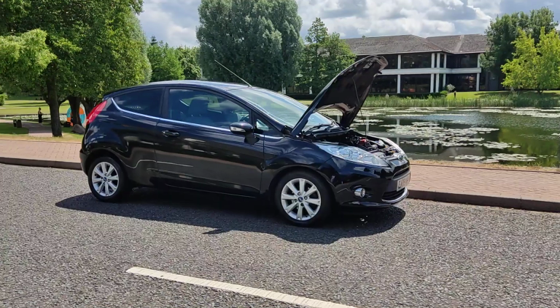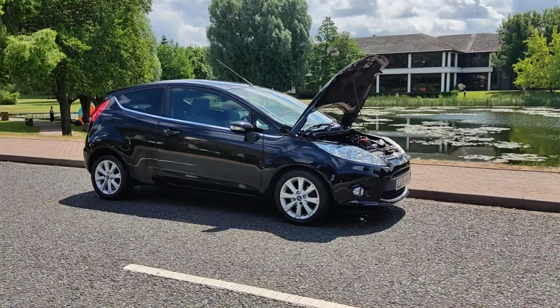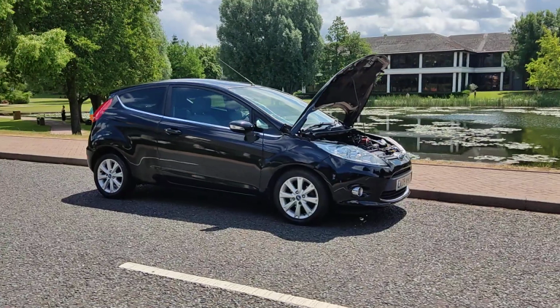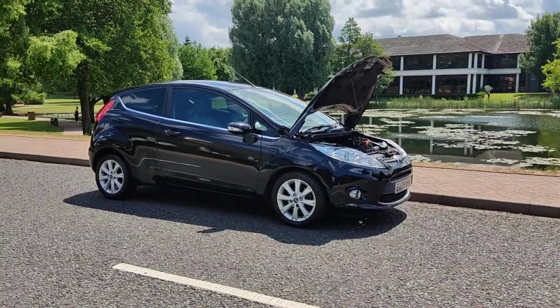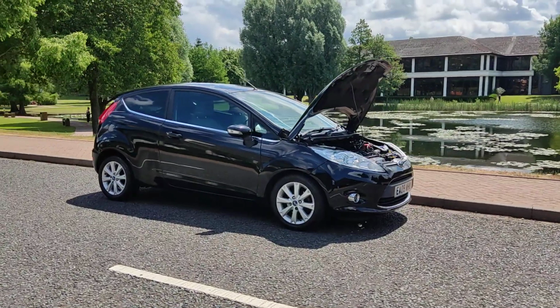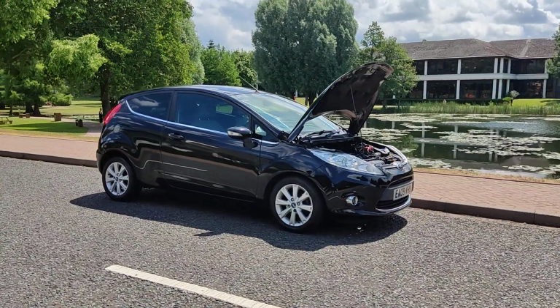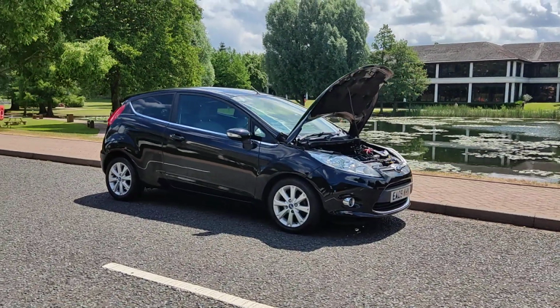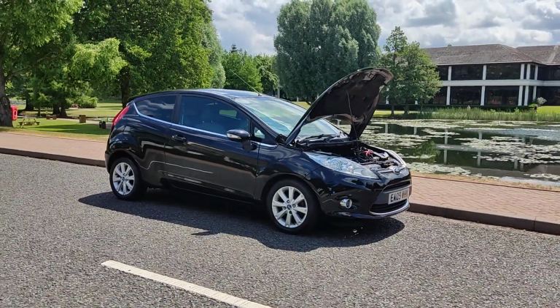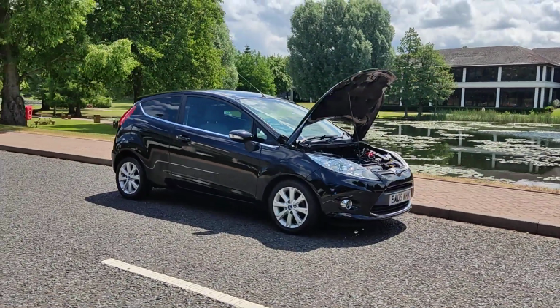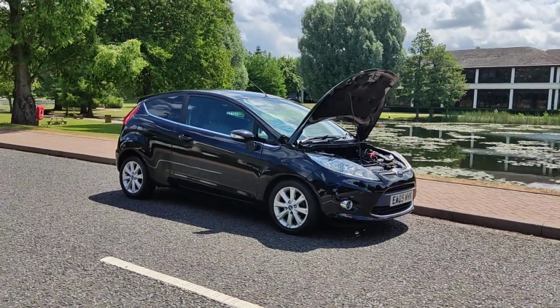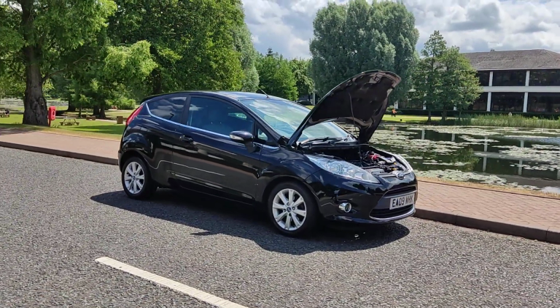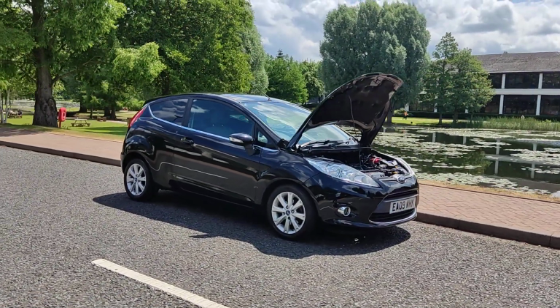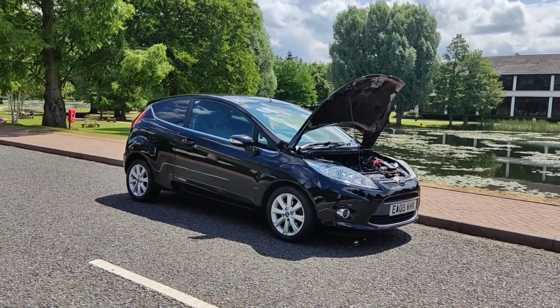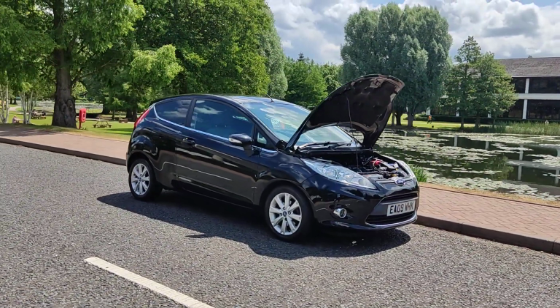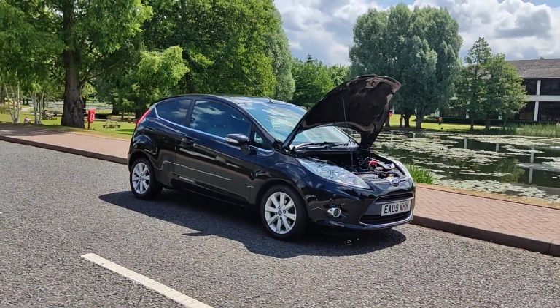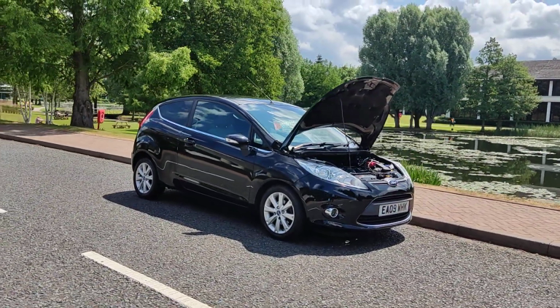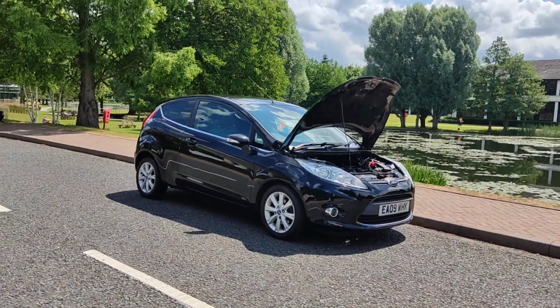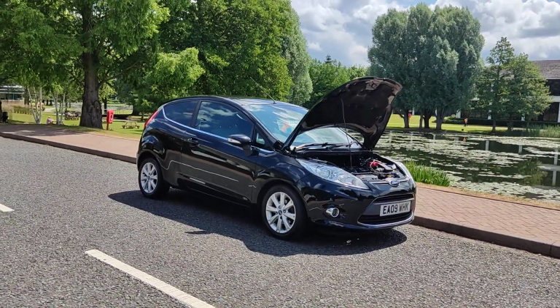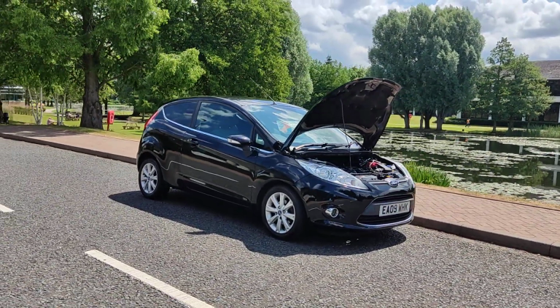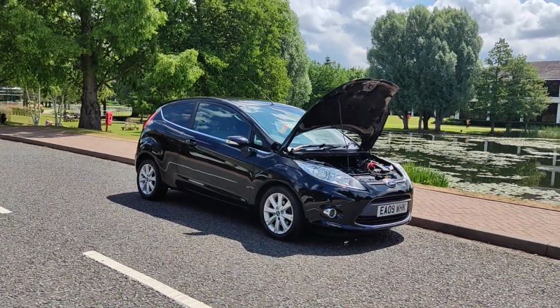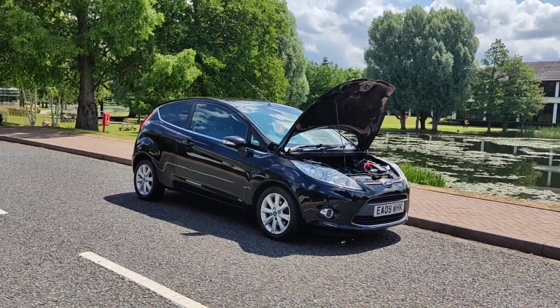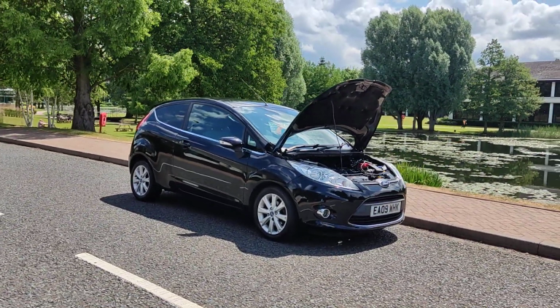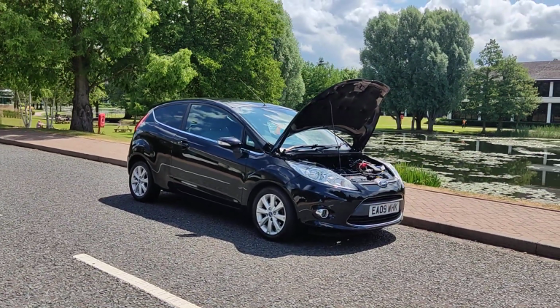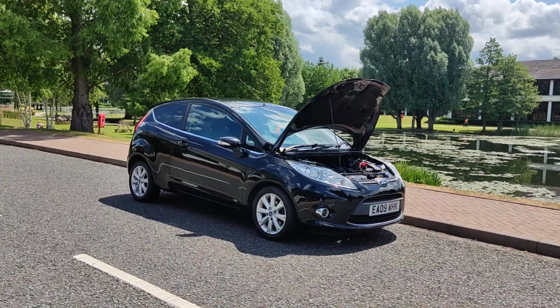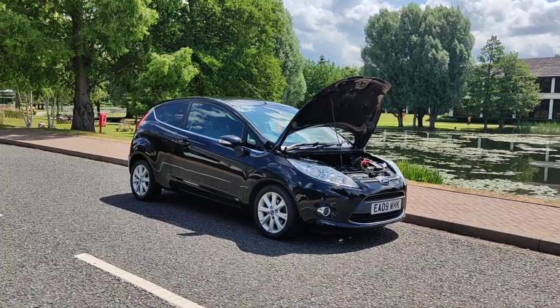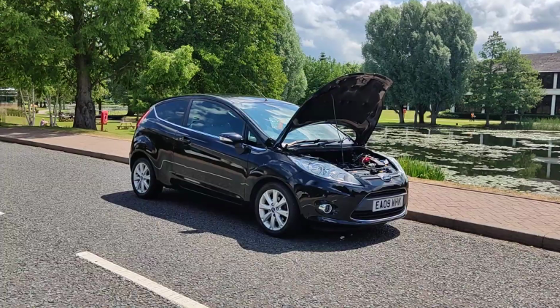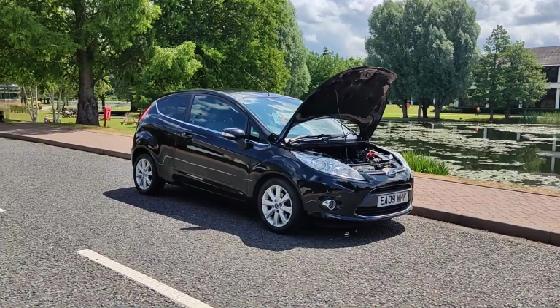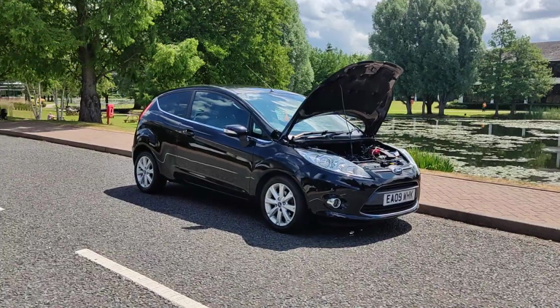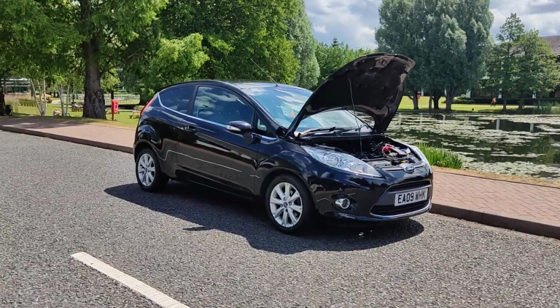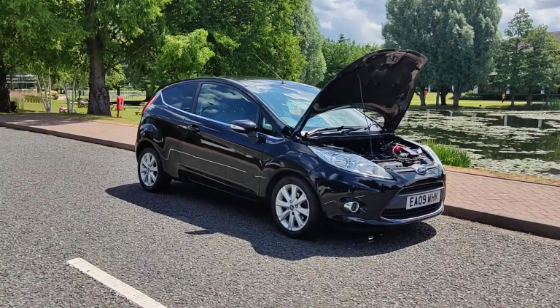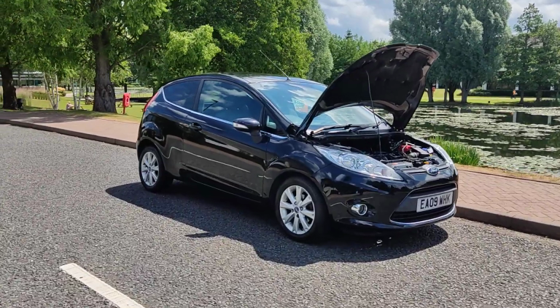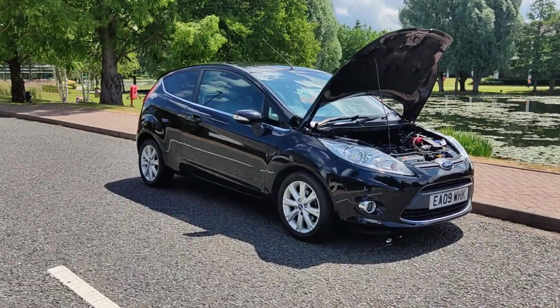Very clean car inside and out, a very smooth drive. Let me show you the interior now.